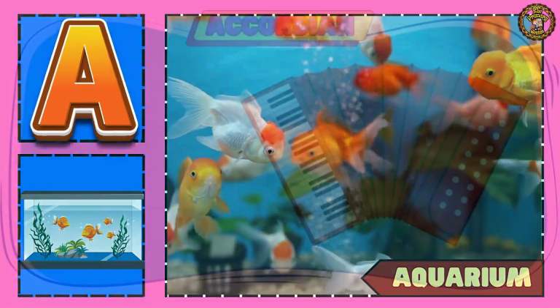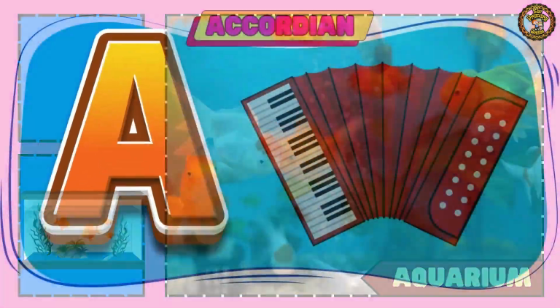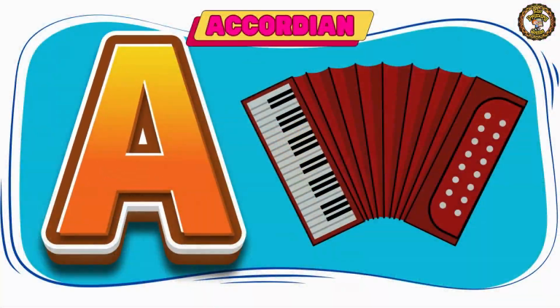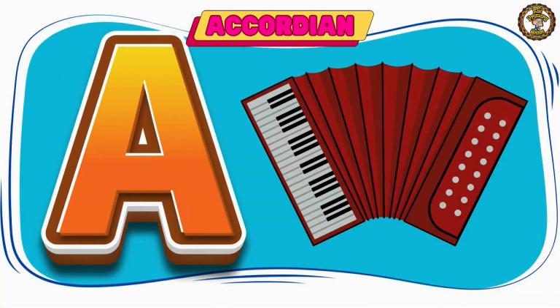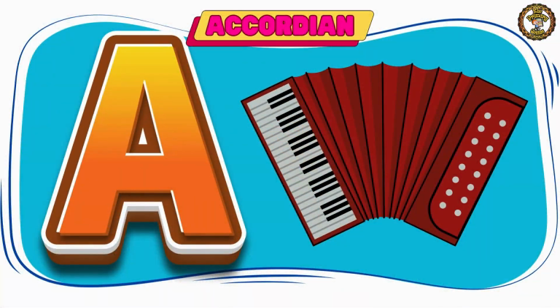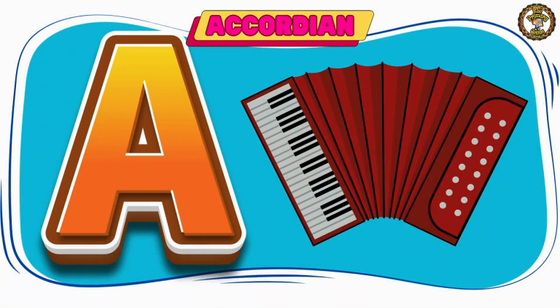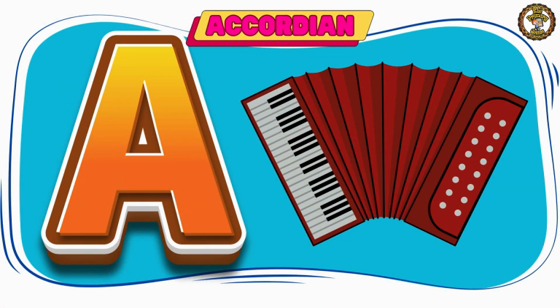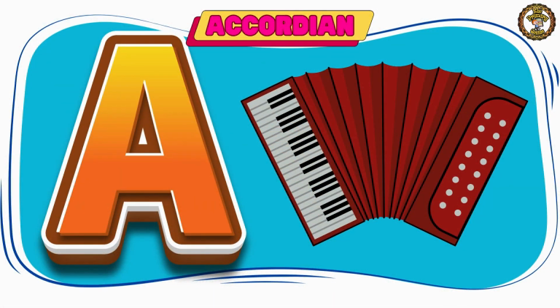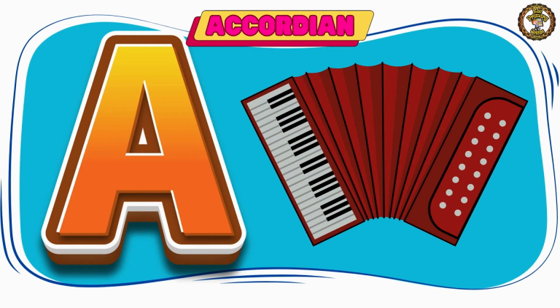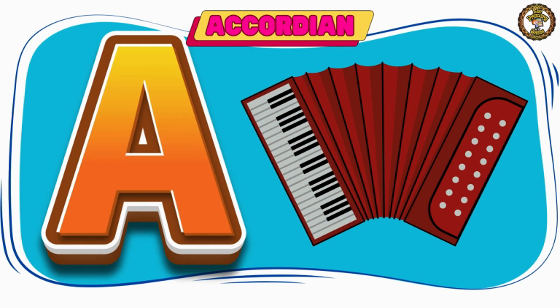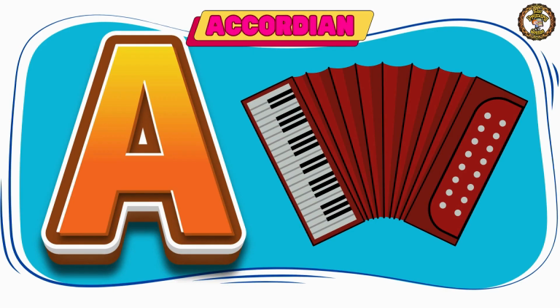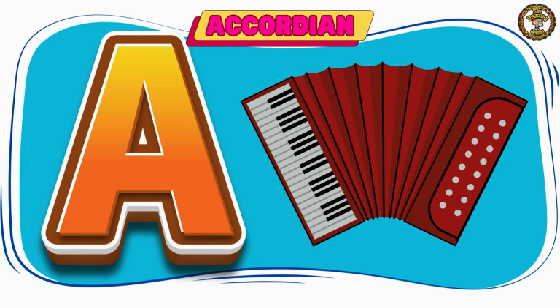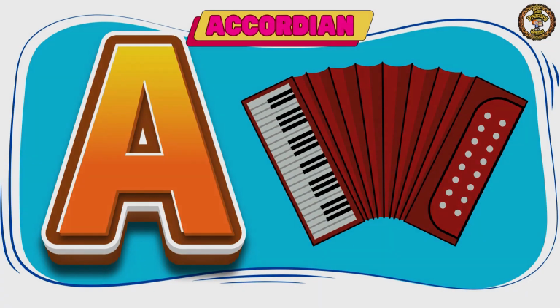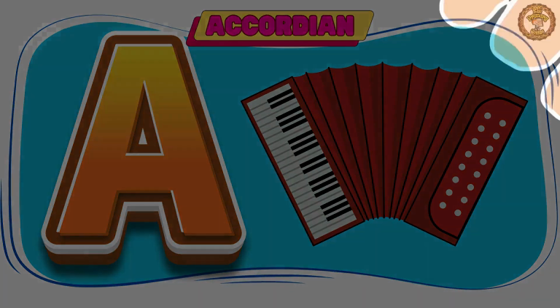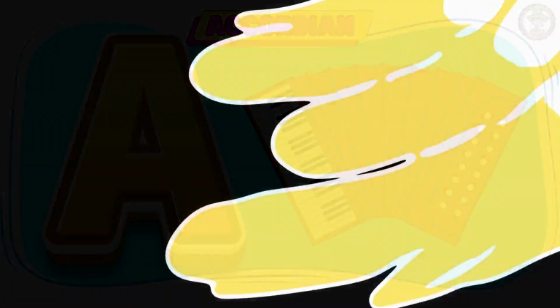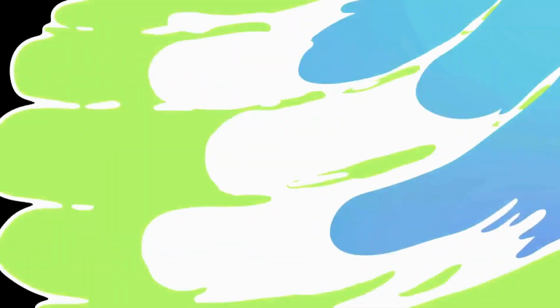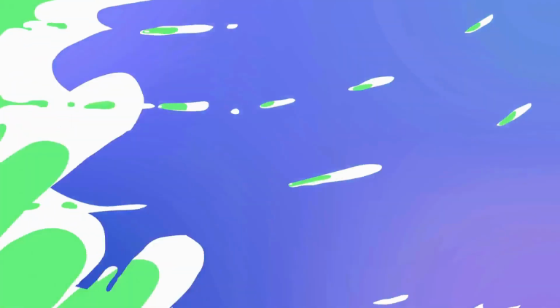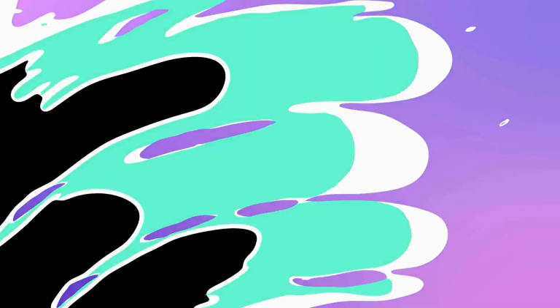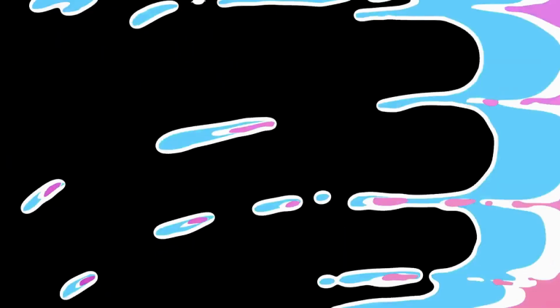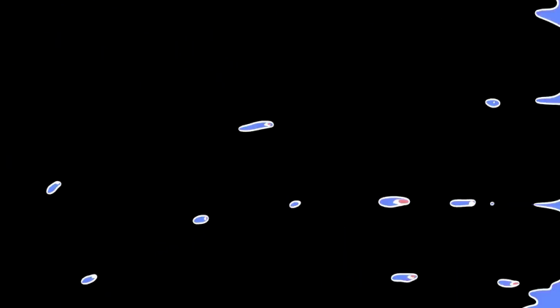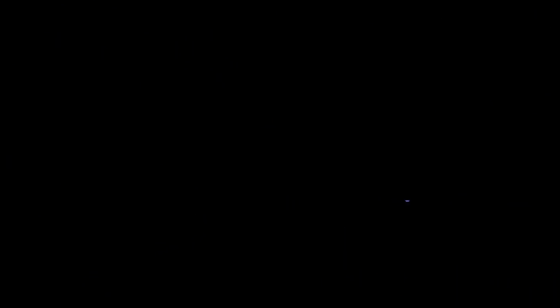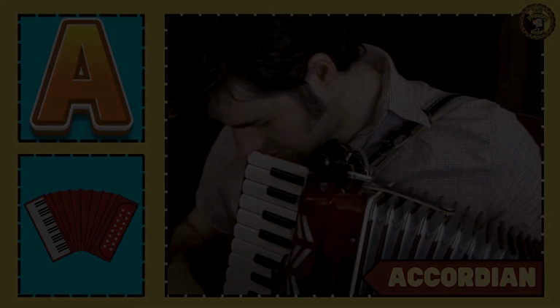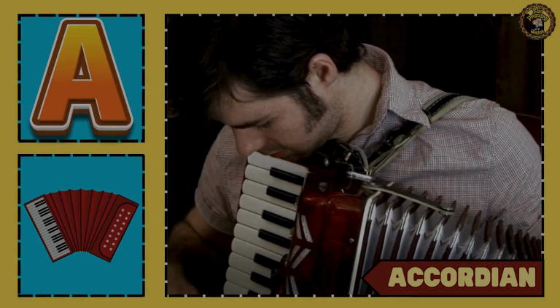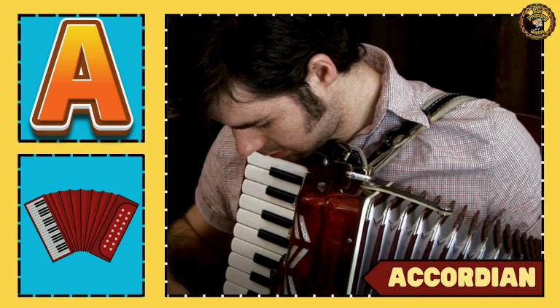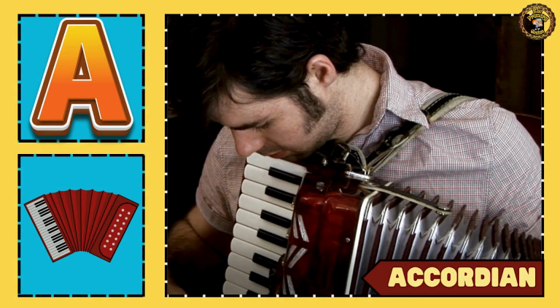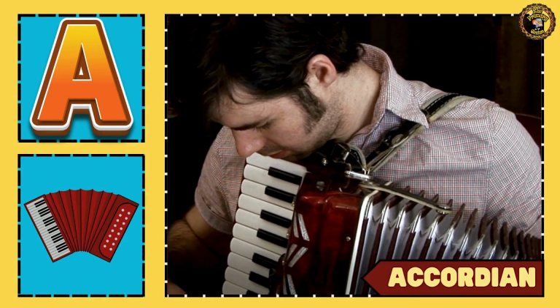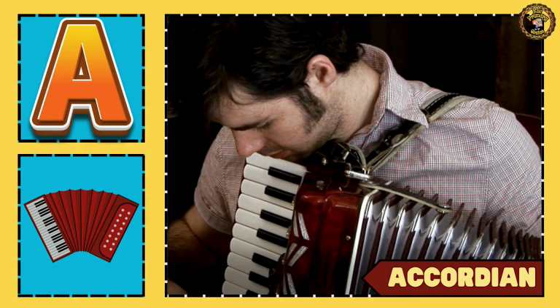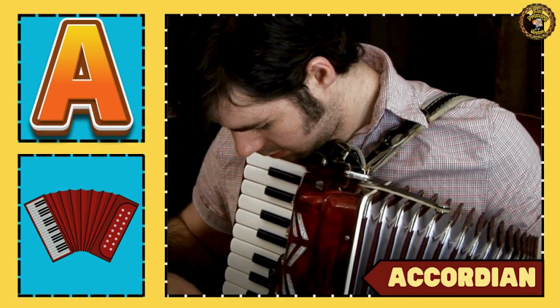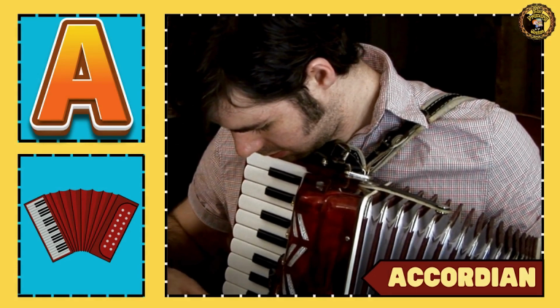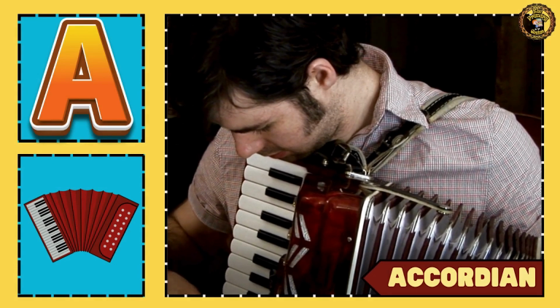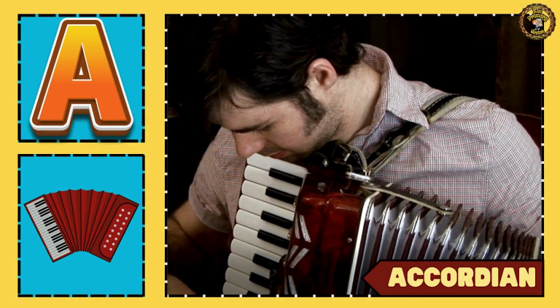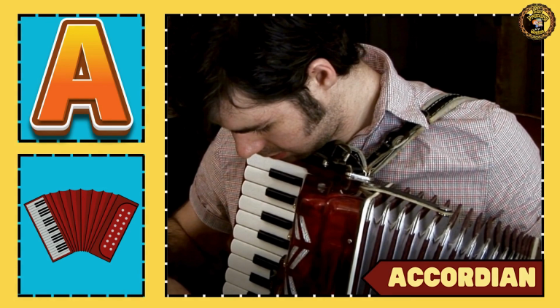Then comes accordion. This is a musical instrument.